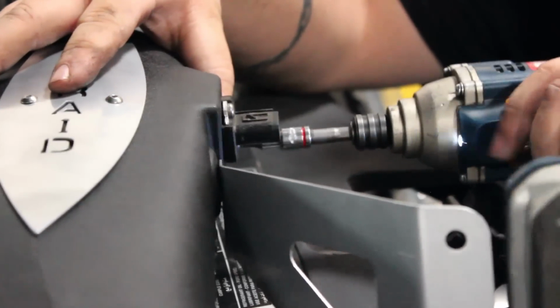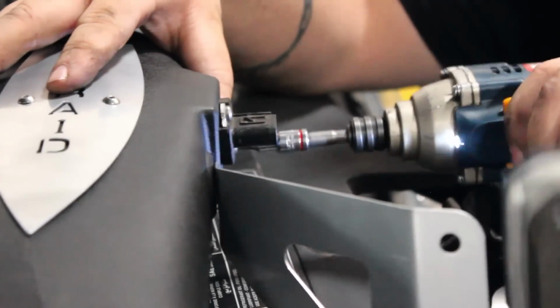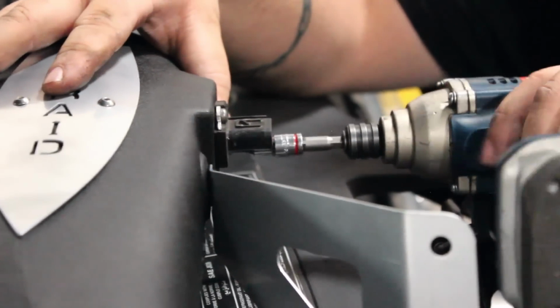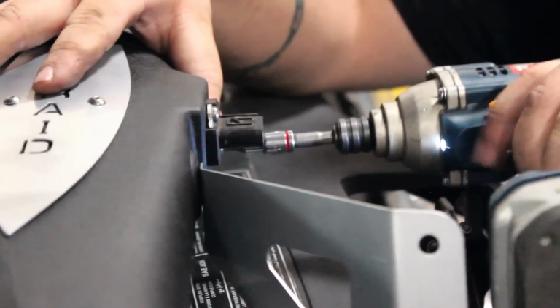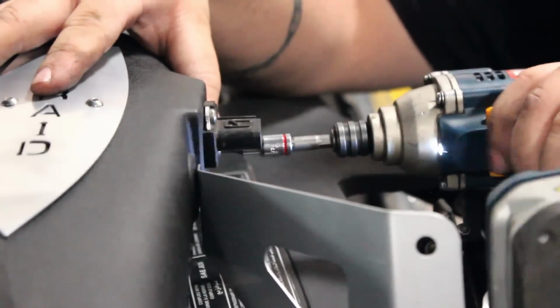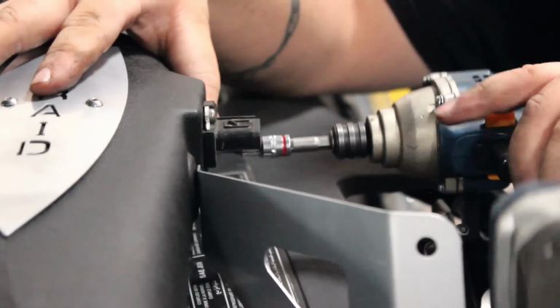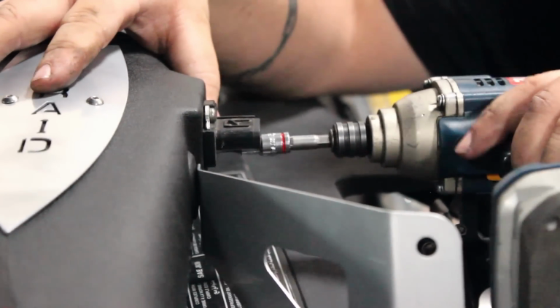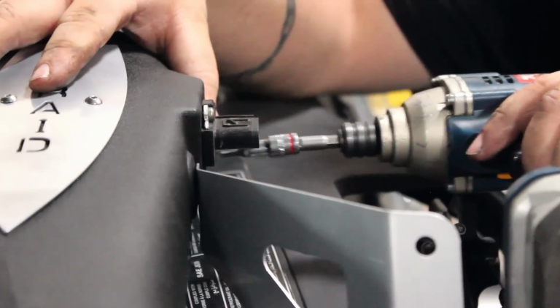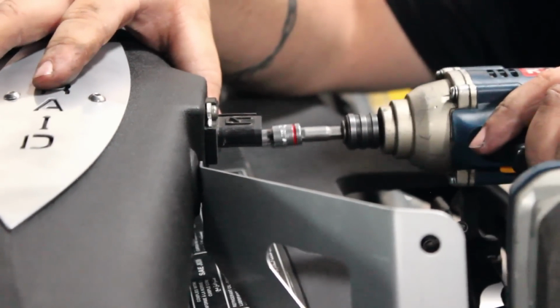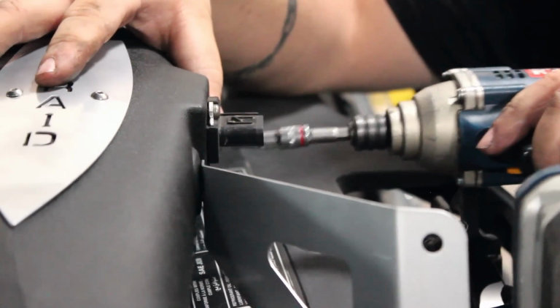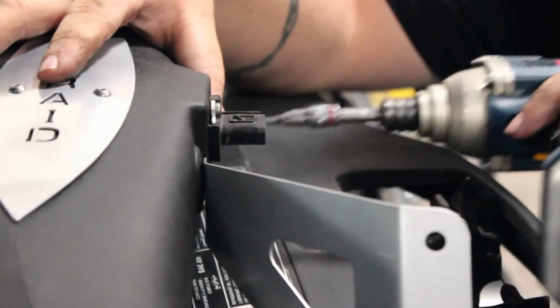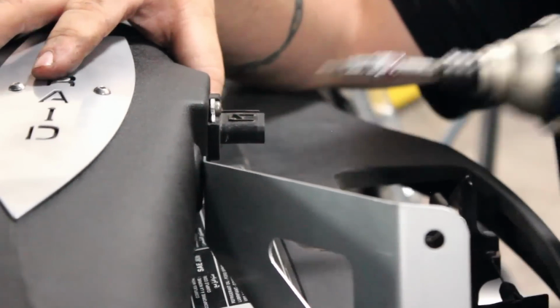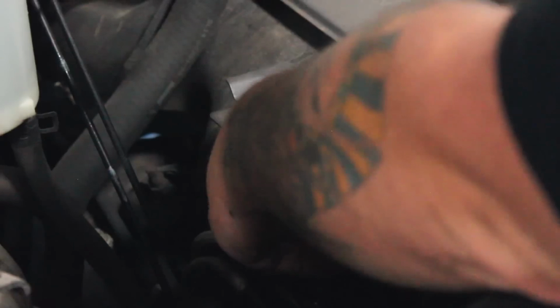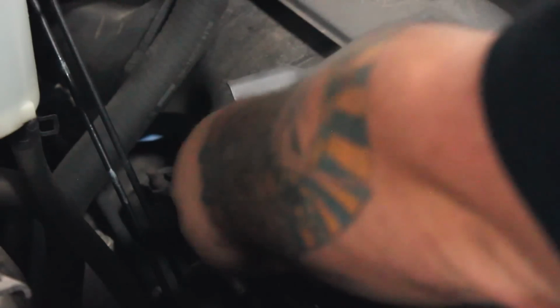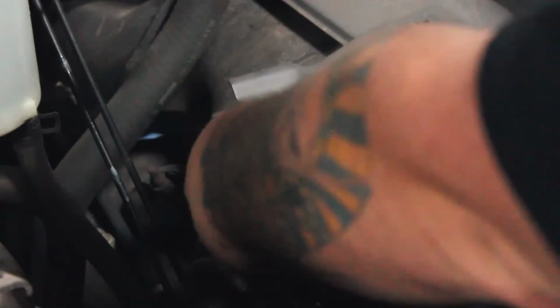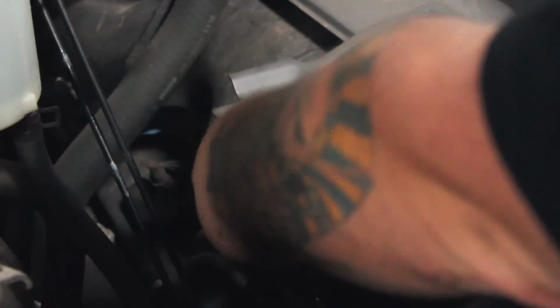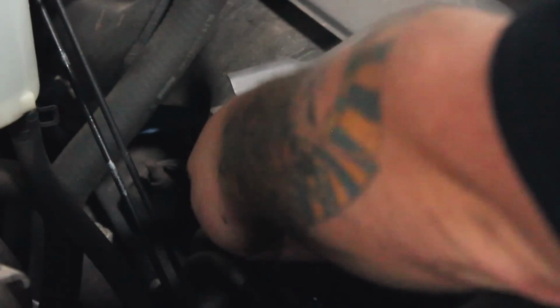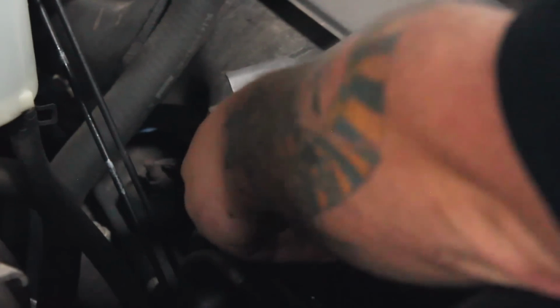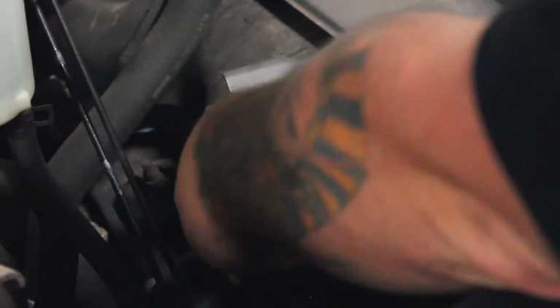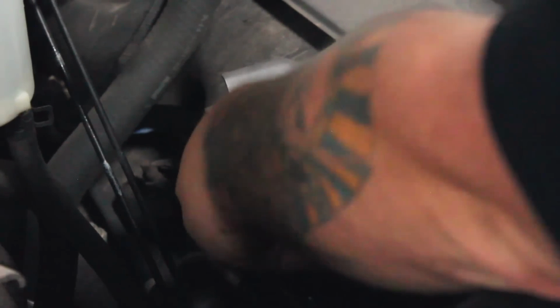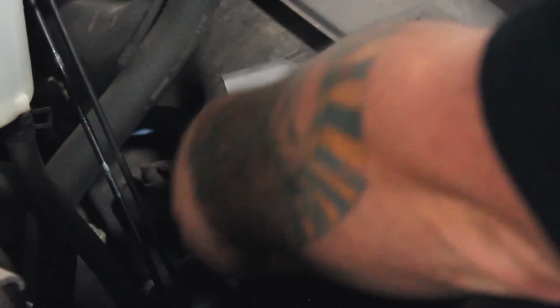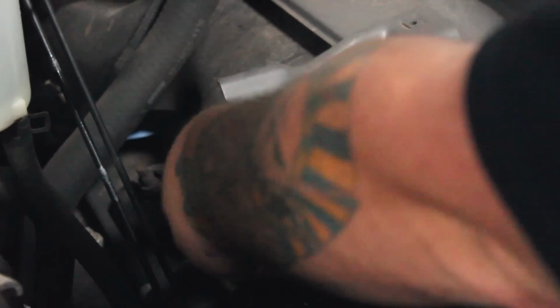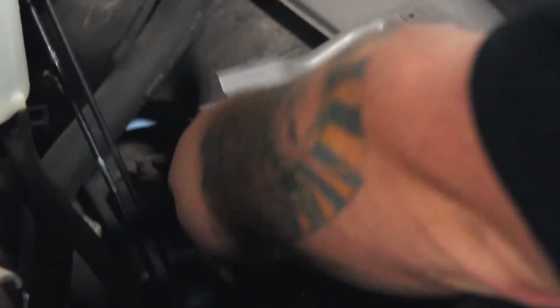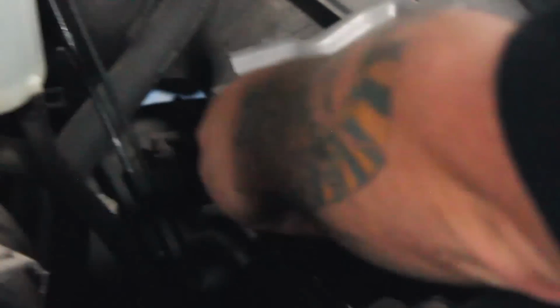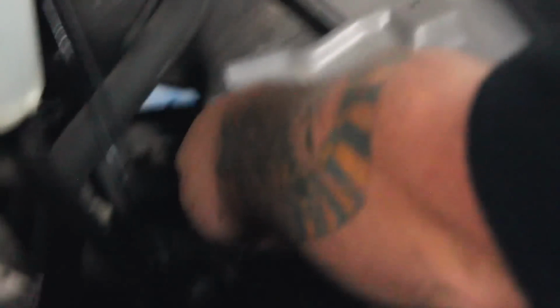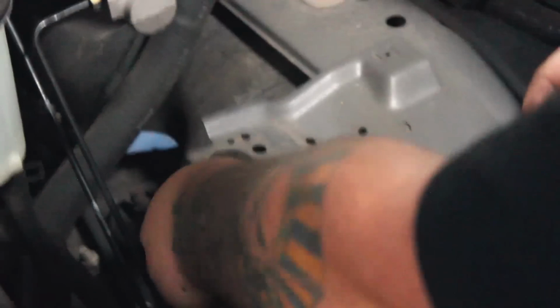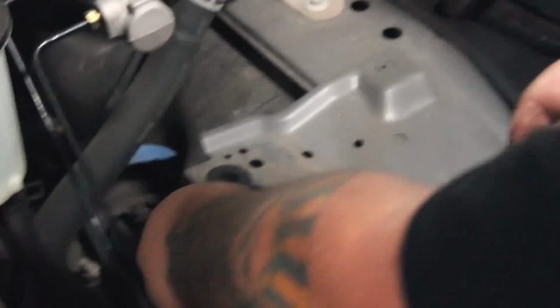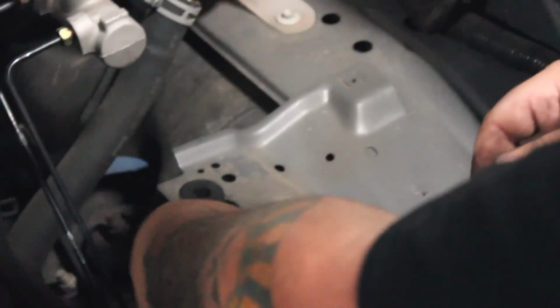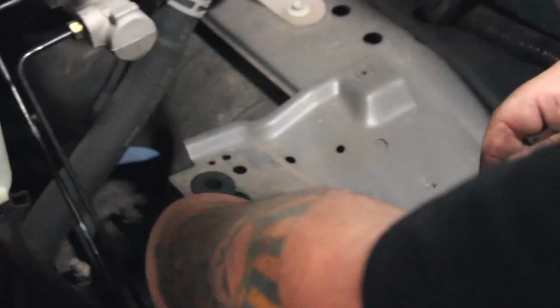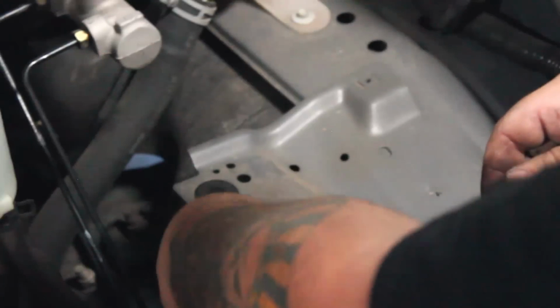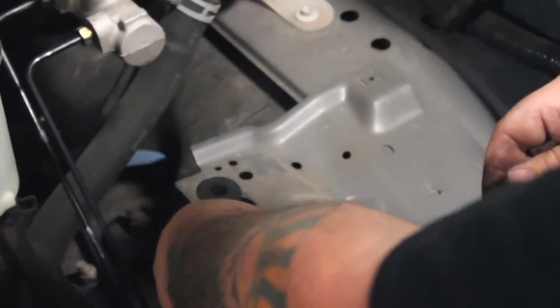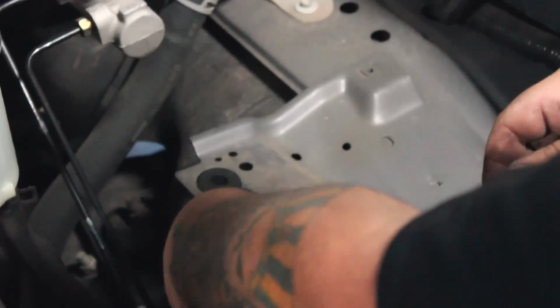Now attach the rubber connectors to the truck's frame. These will help hold the new air box in its place.